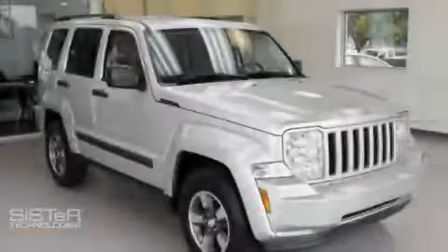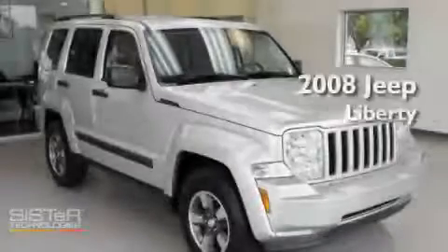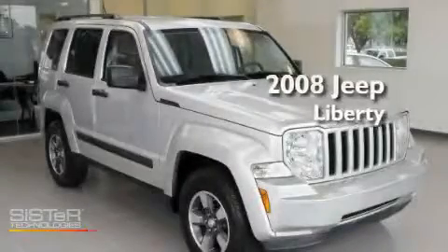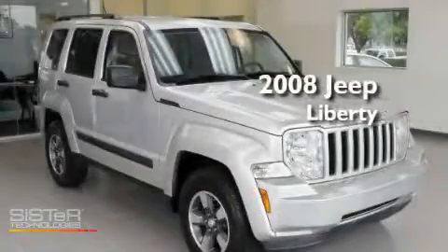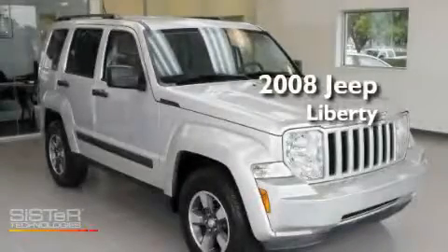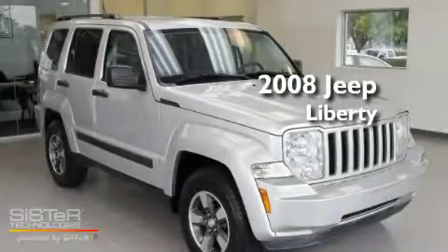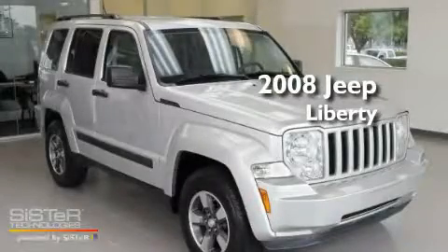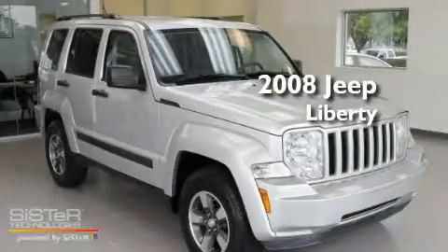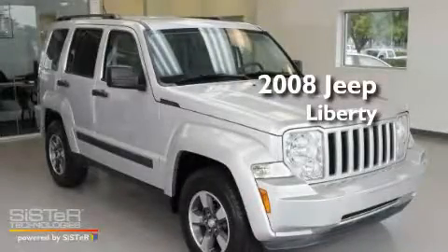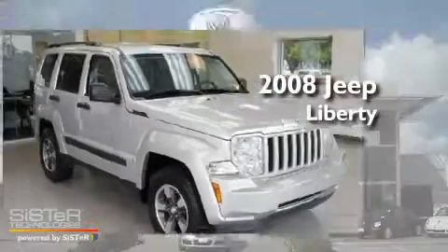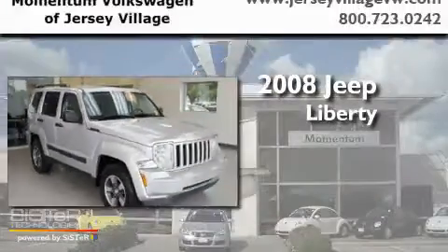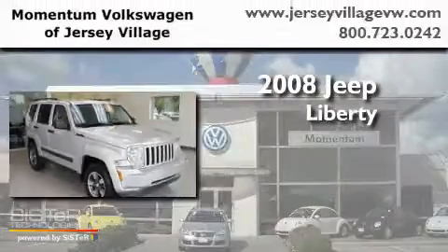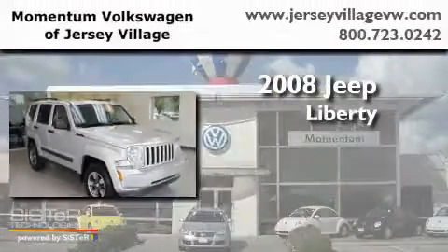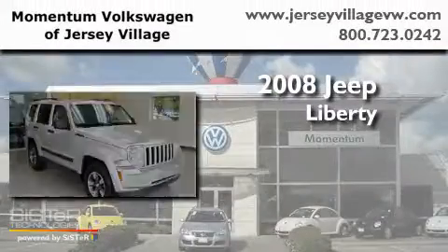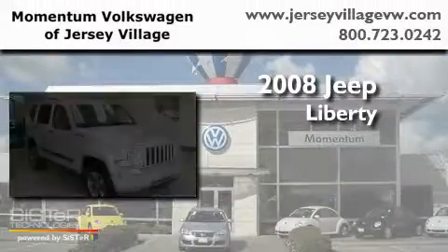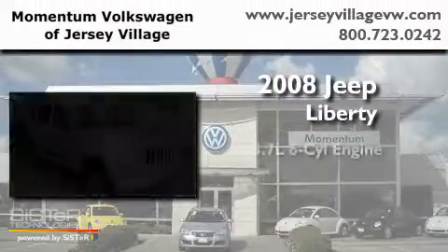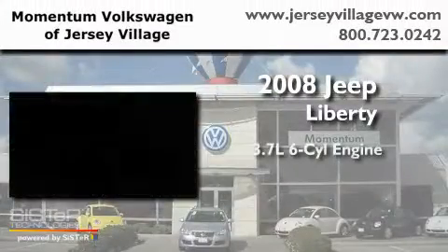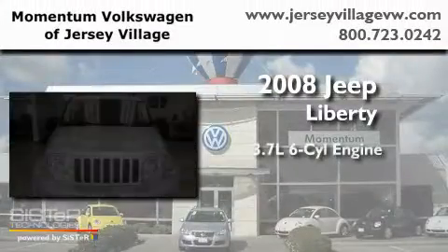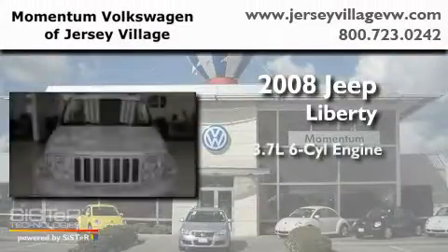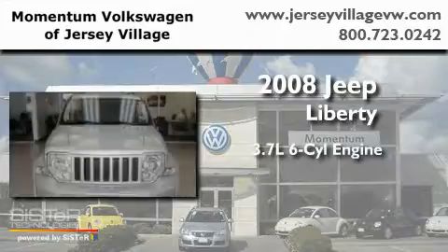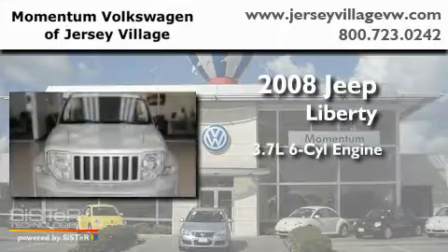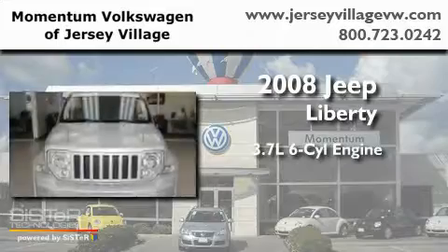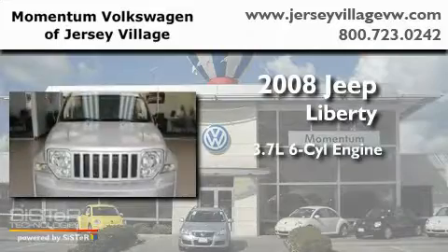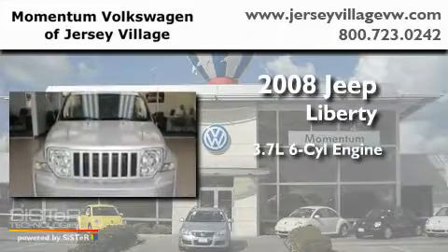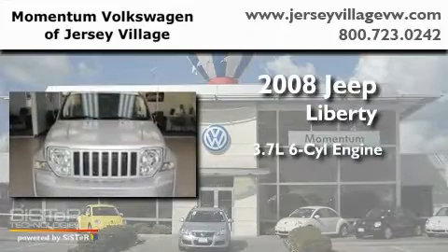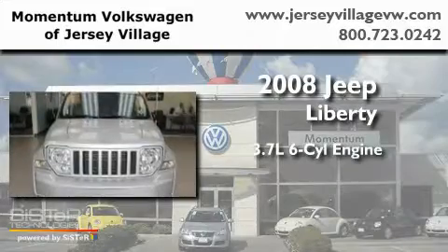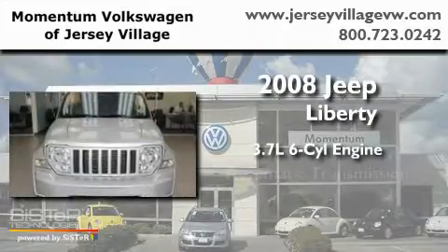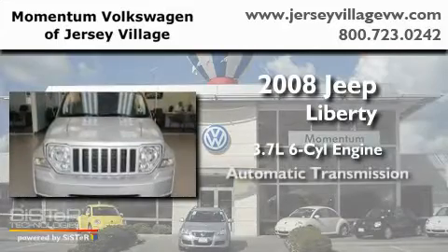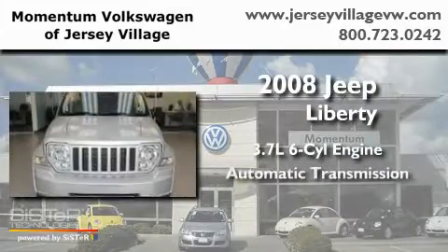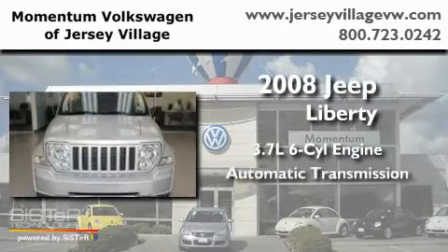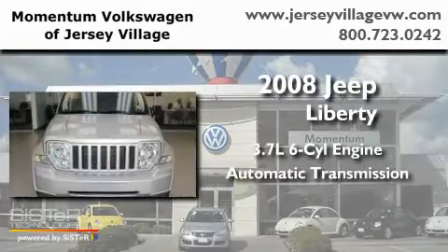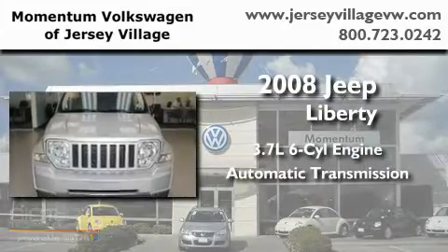This is a 2008 Jeep Liberty. It has a 3.7-liter six-cylinder engine and an automatic transmission.